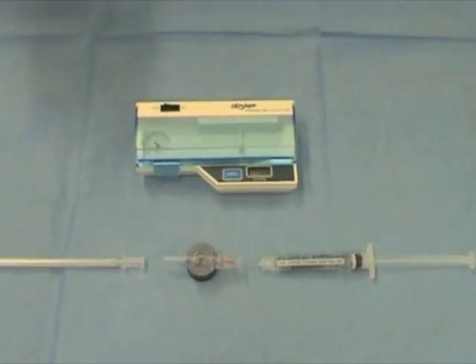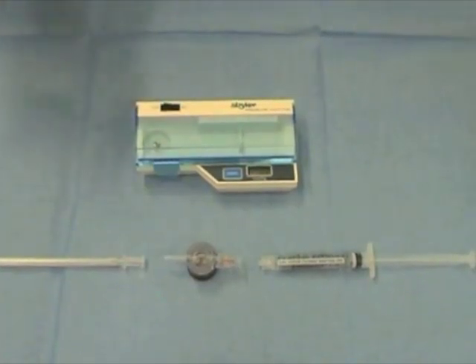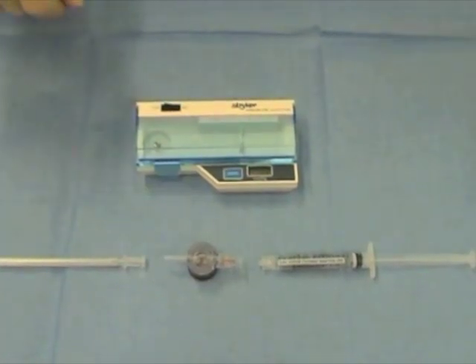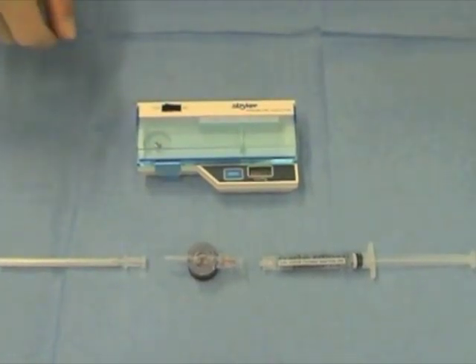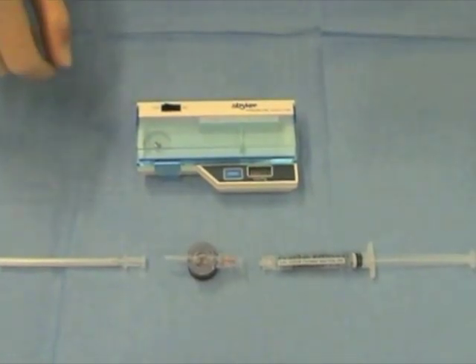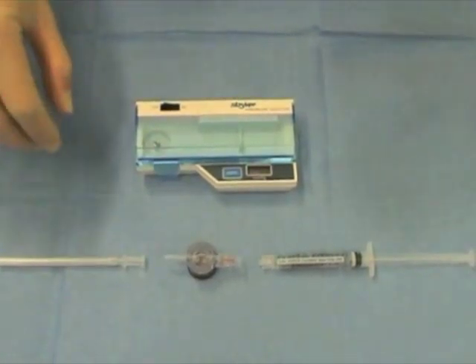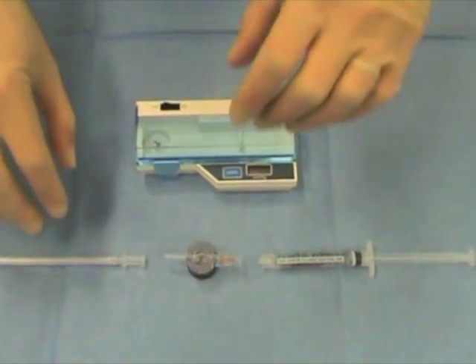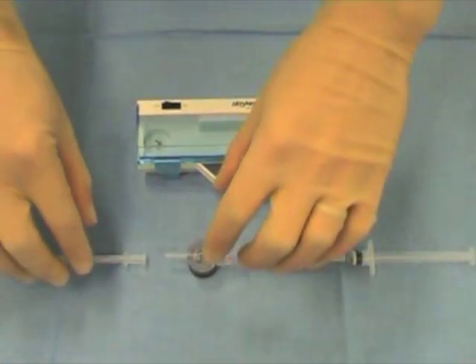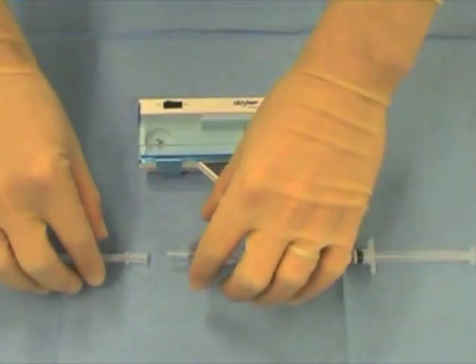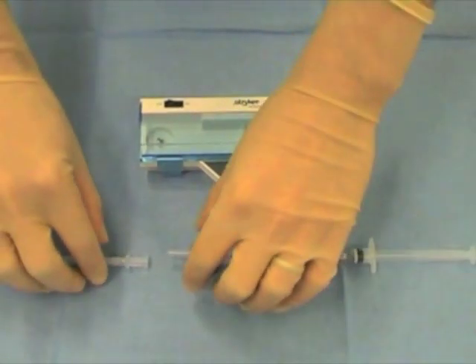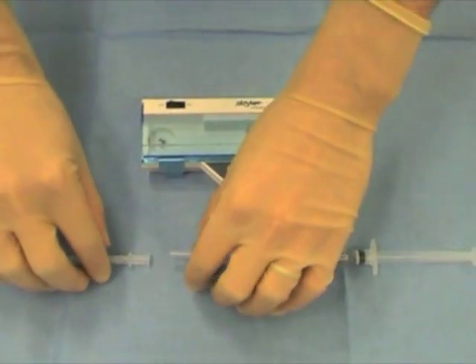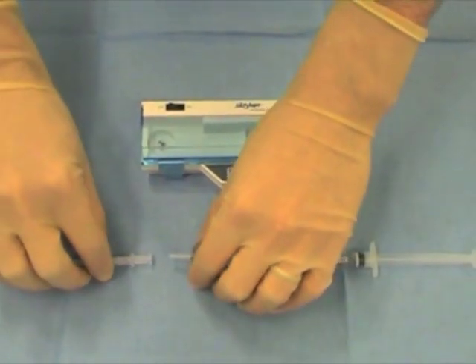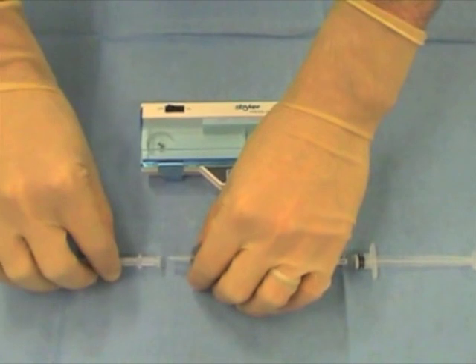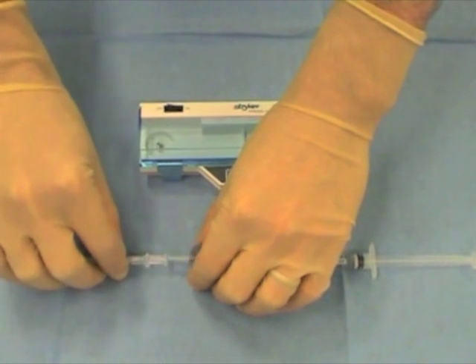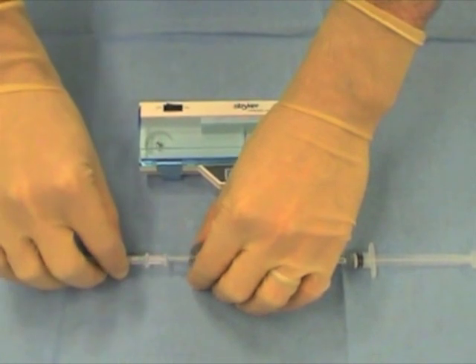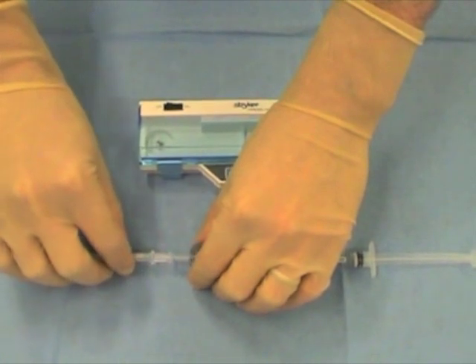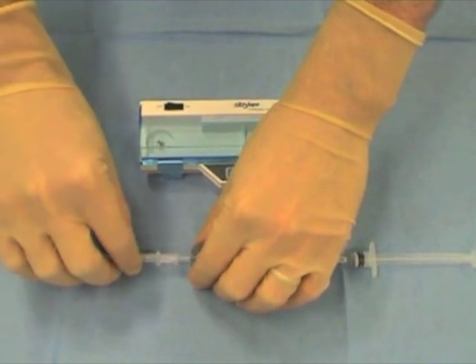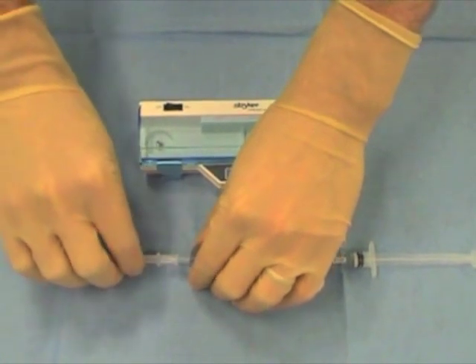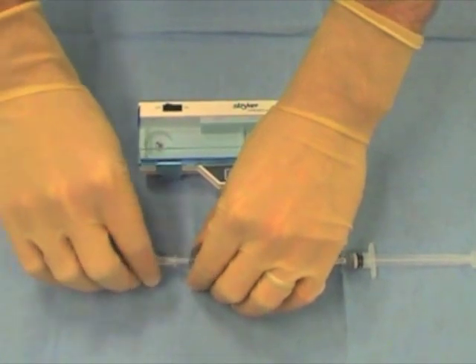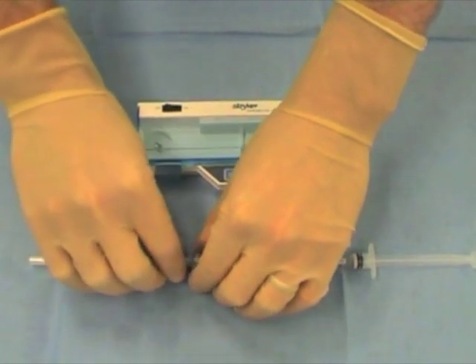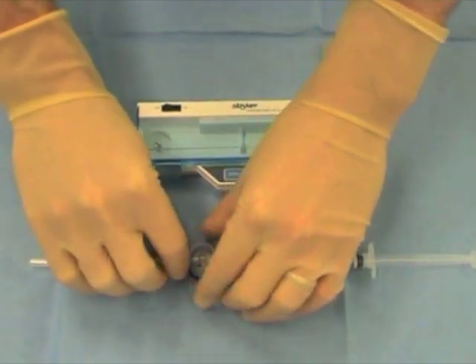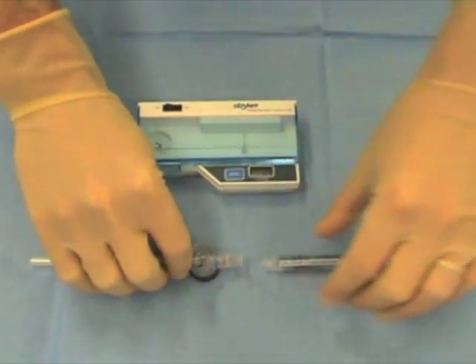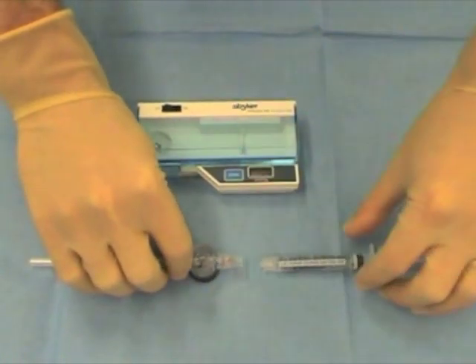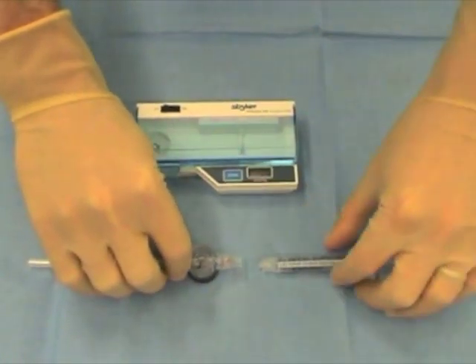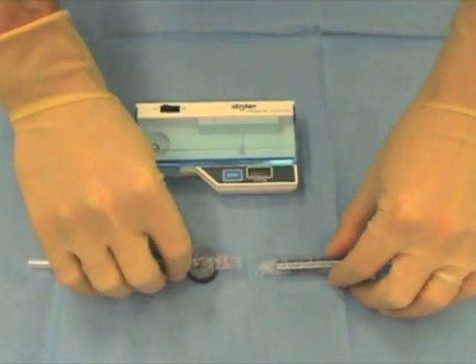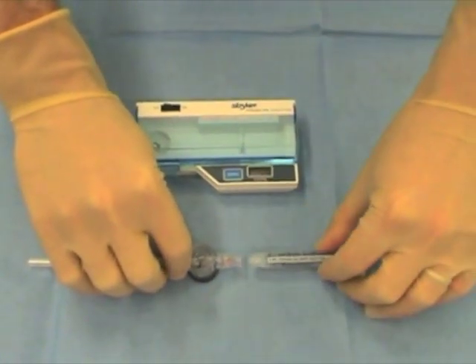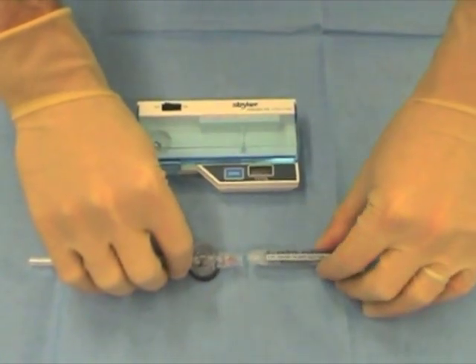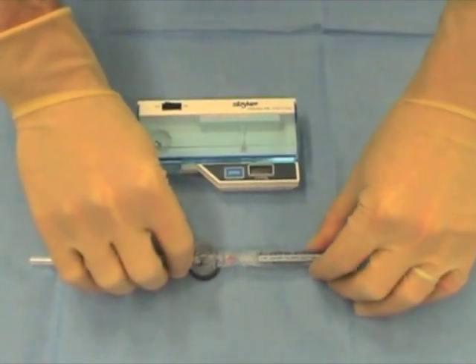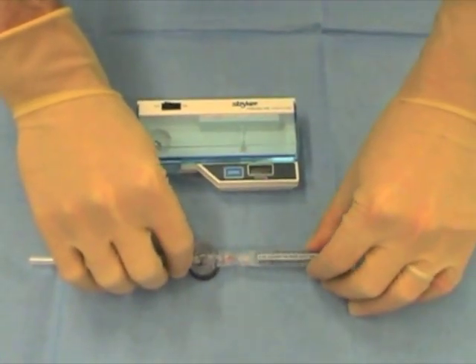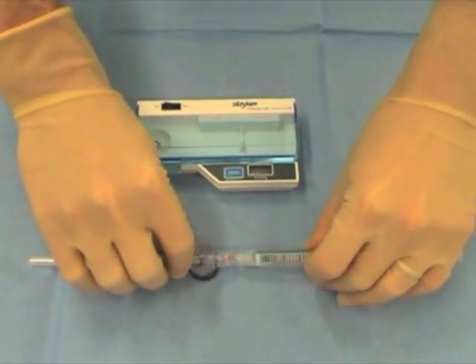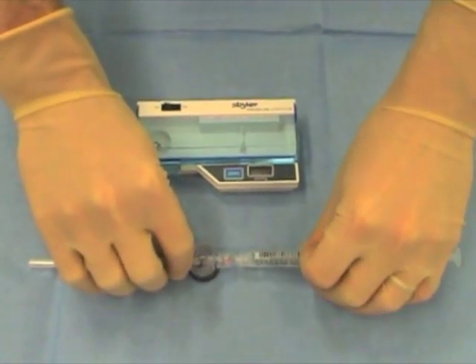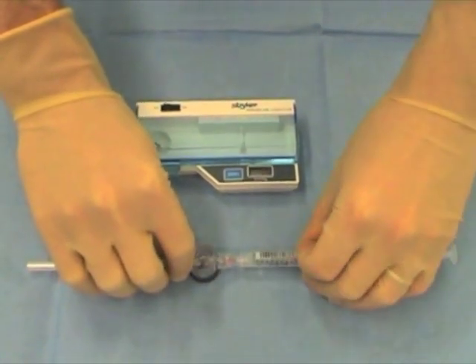Intracompartment pressure measurement is taken using a custom transducer, such as the Stryker Pressure Monitor System, shown here.